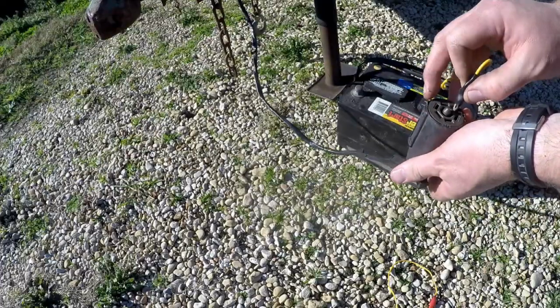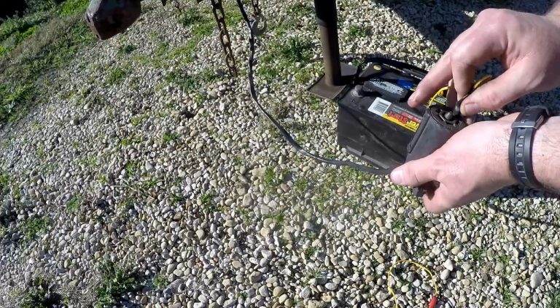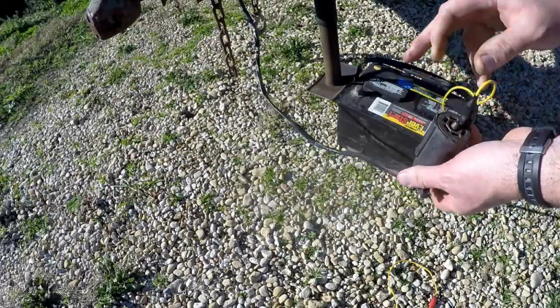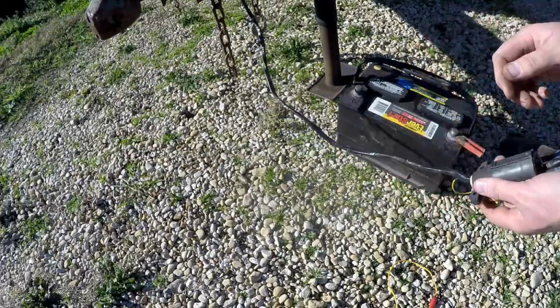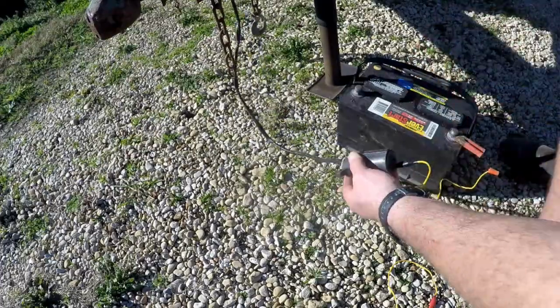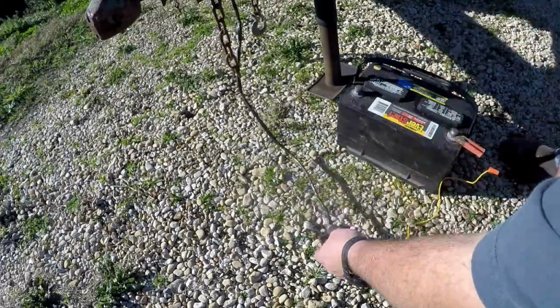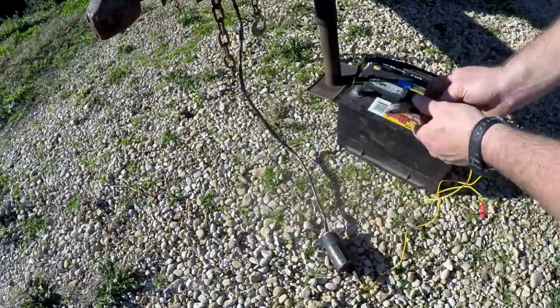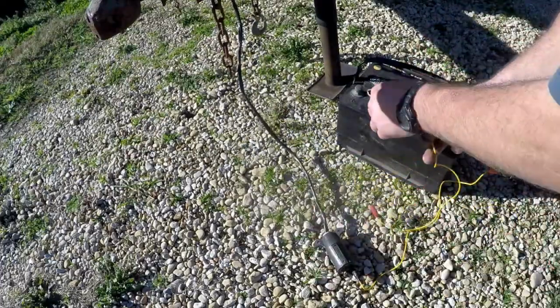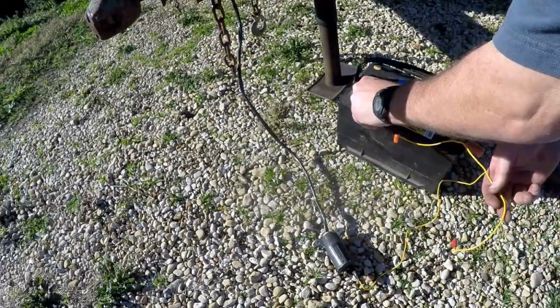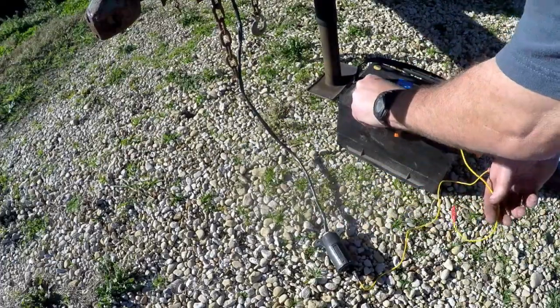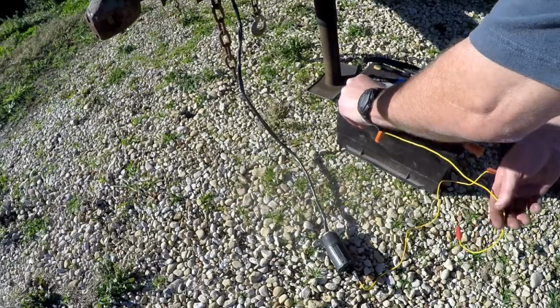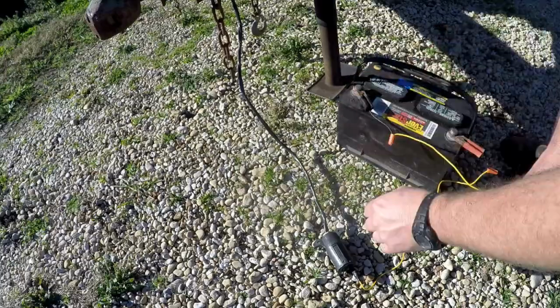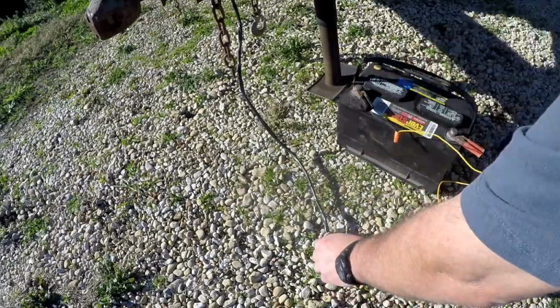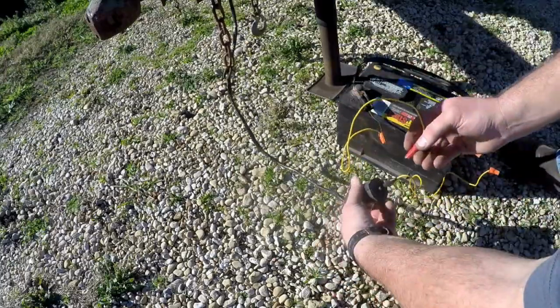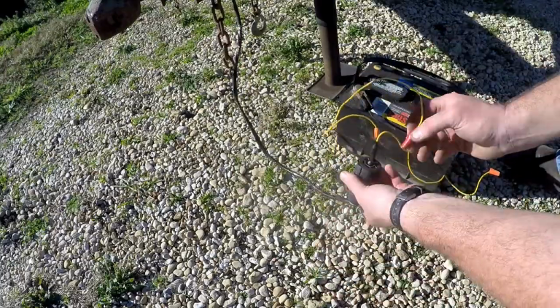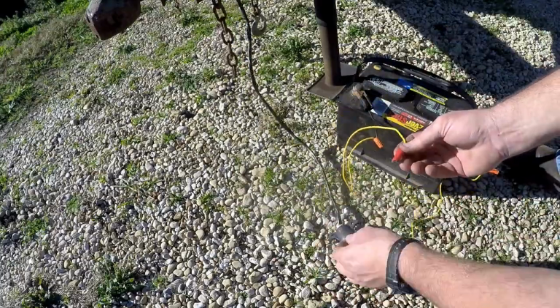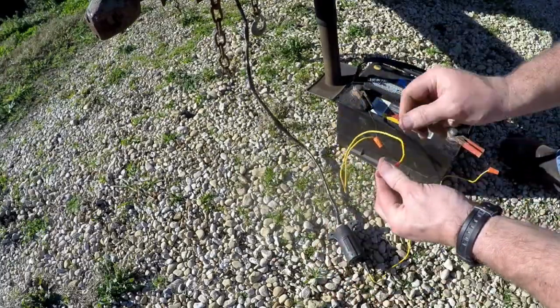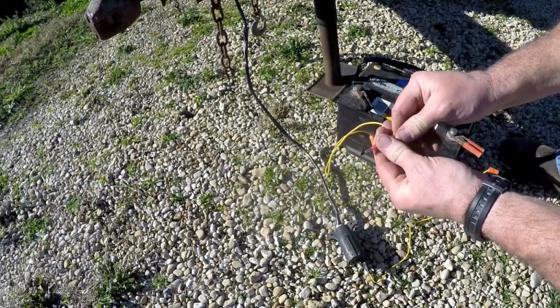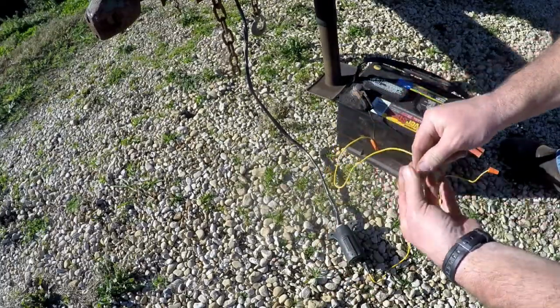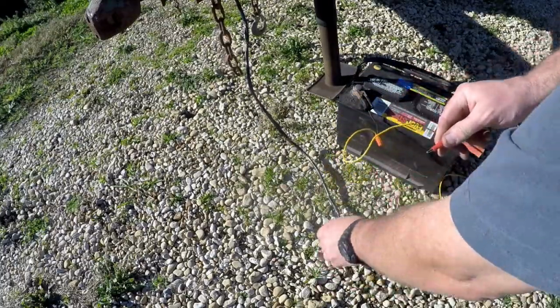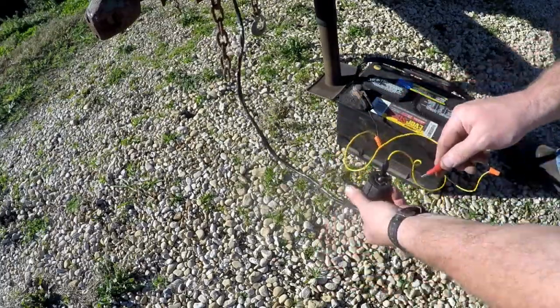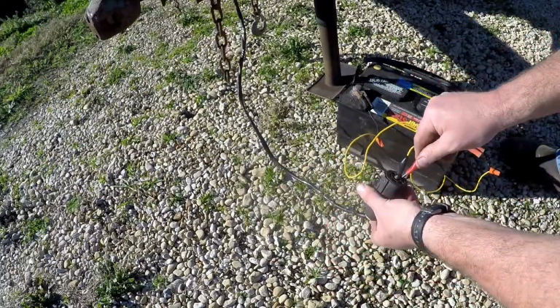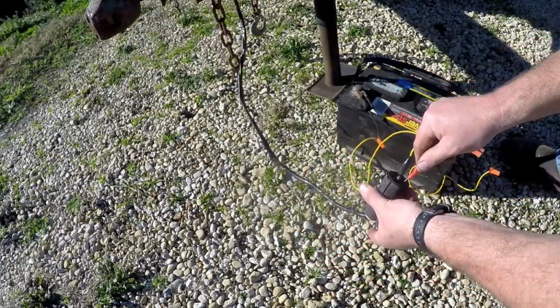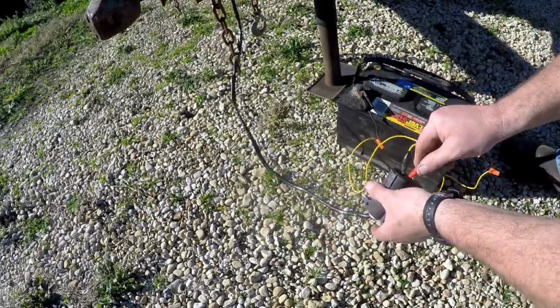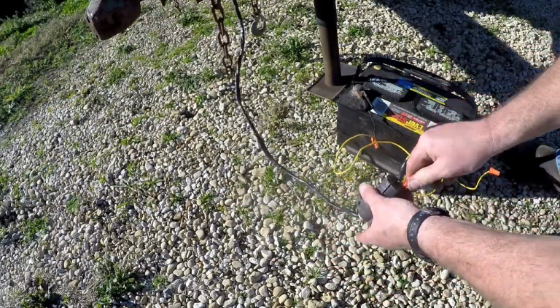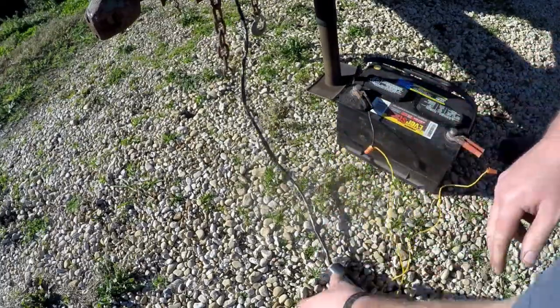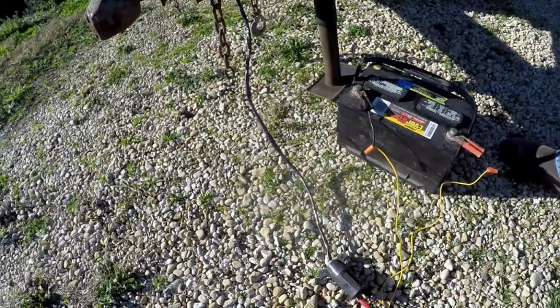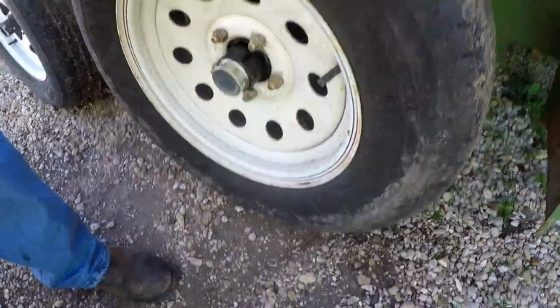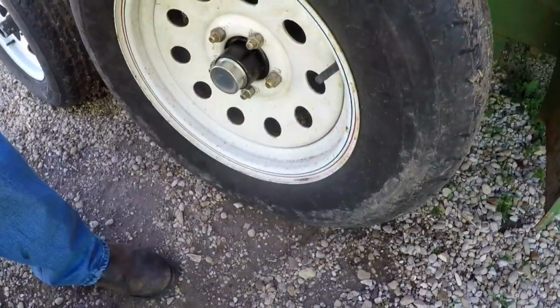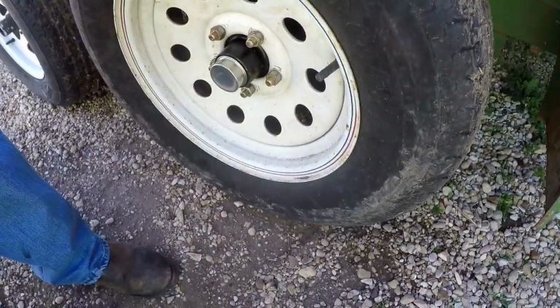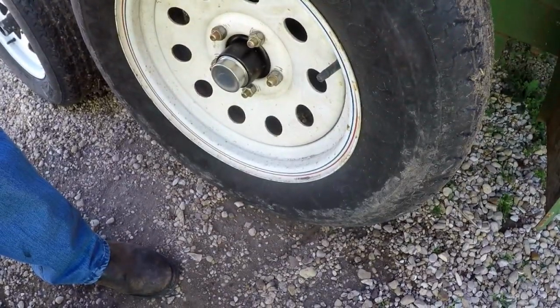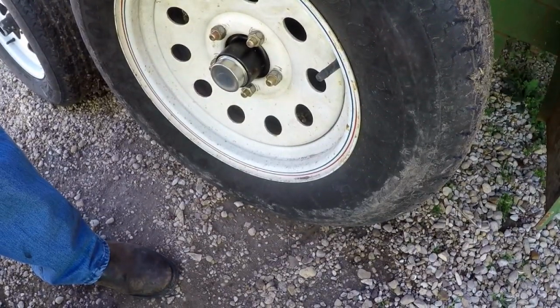Attached alligator clips to some 12 gauge wire. I hook it up to a 12 volt battery and I use that to test the lights and brakes.